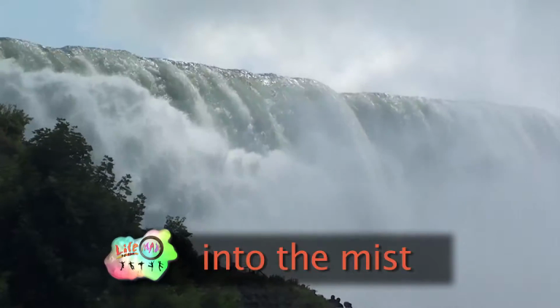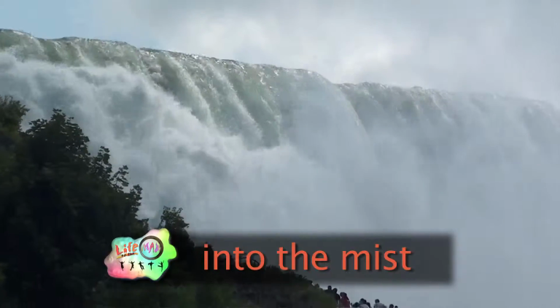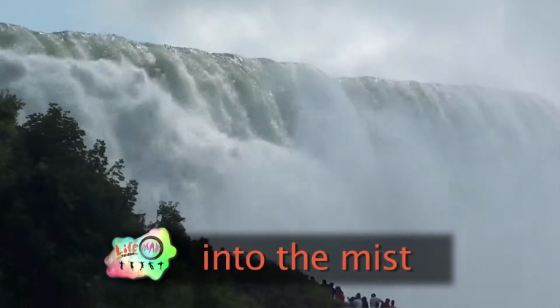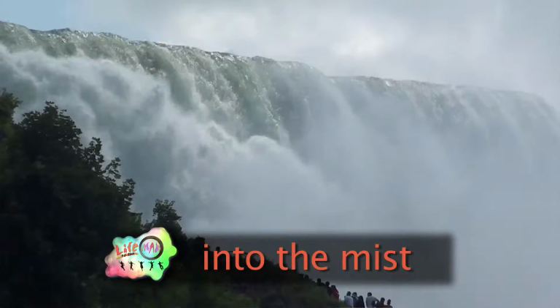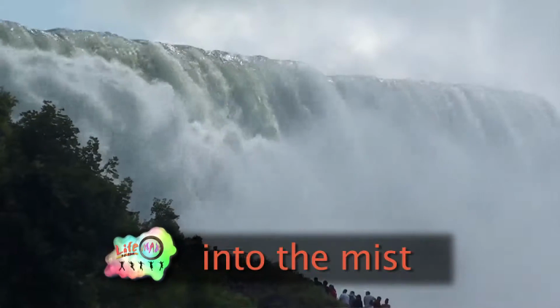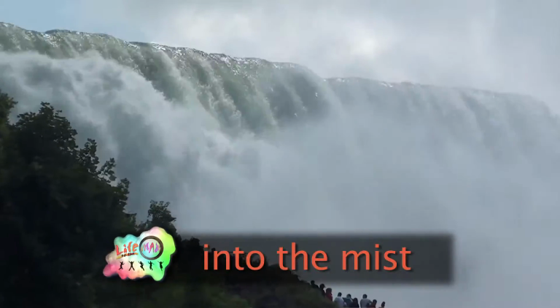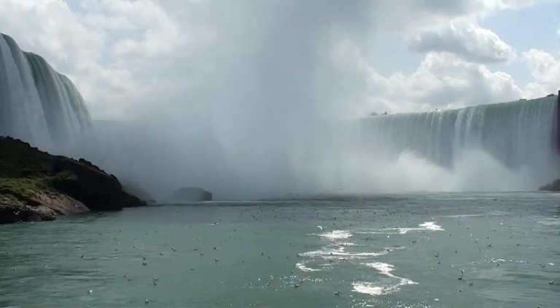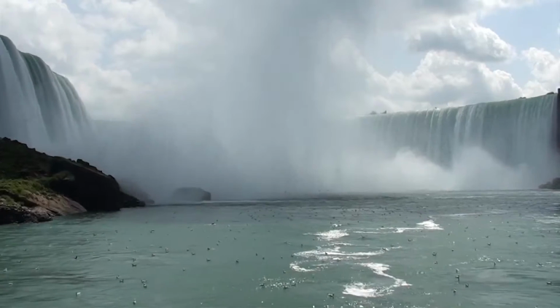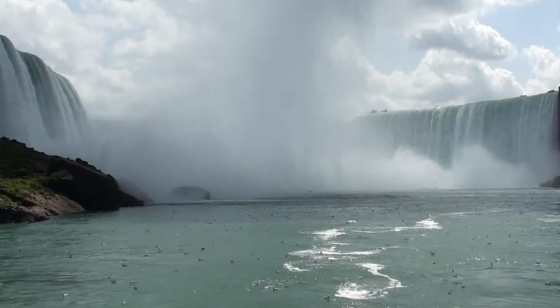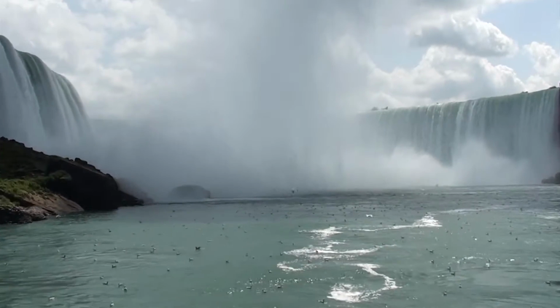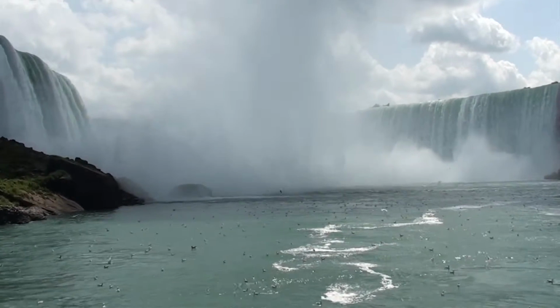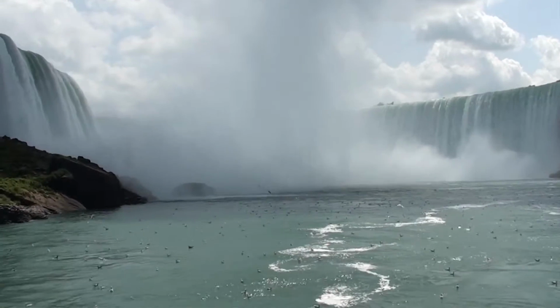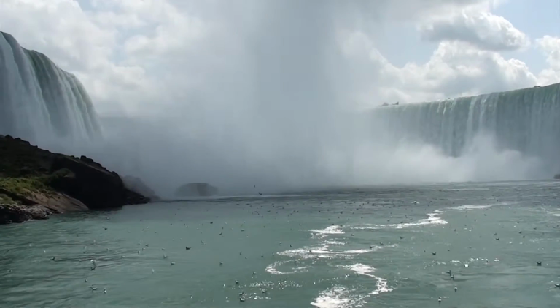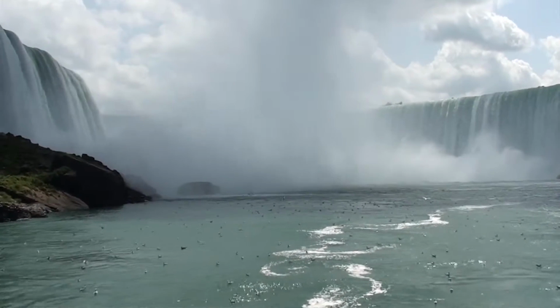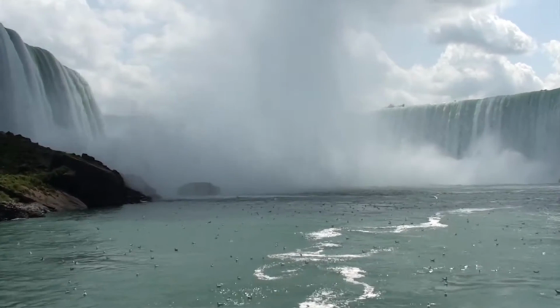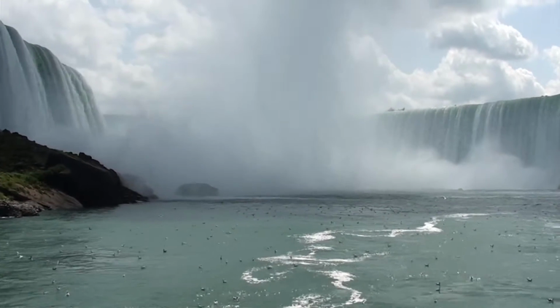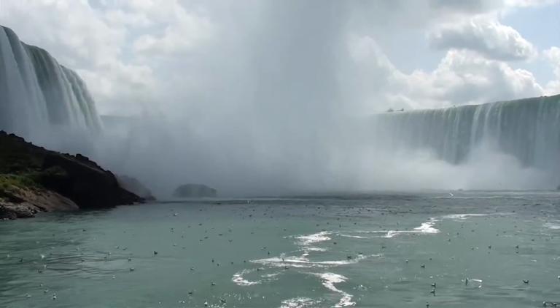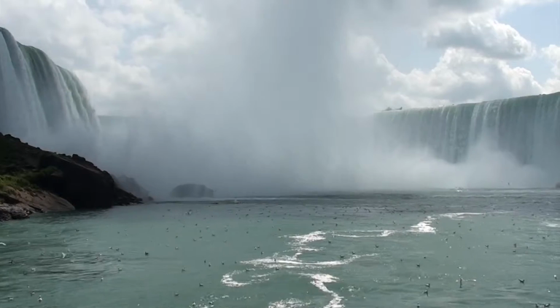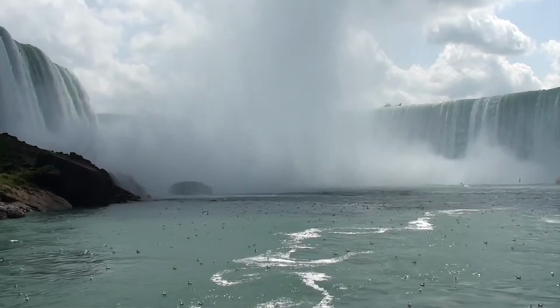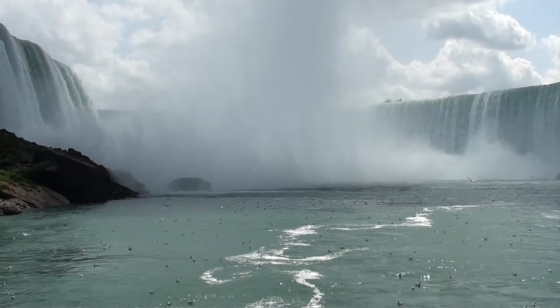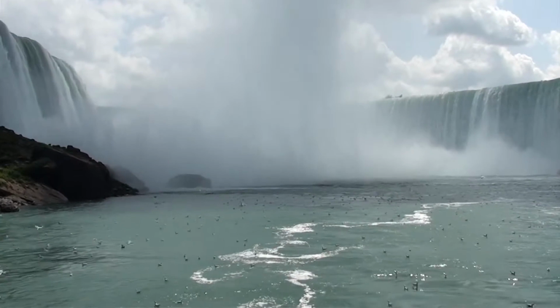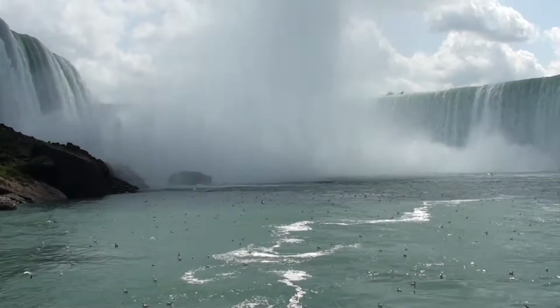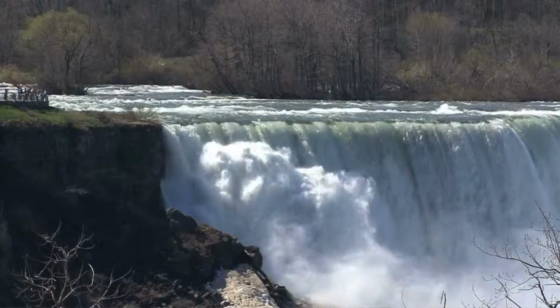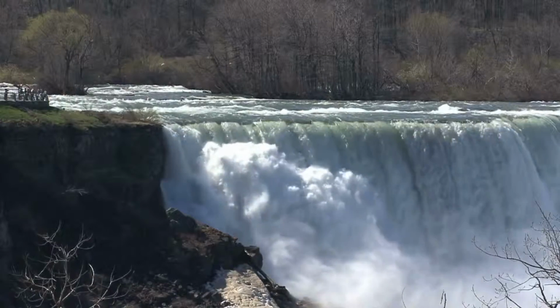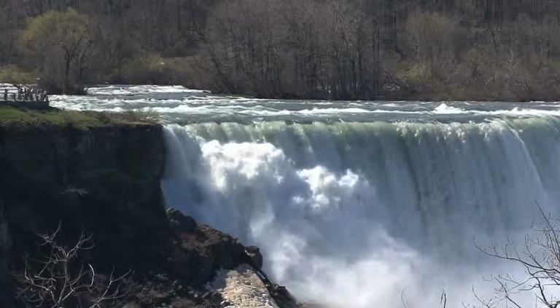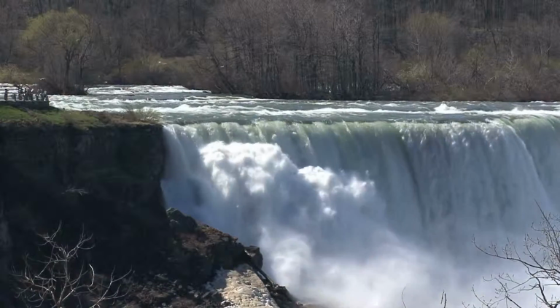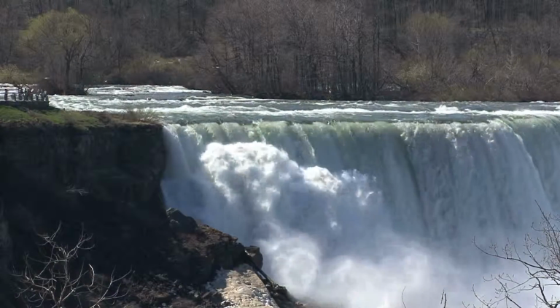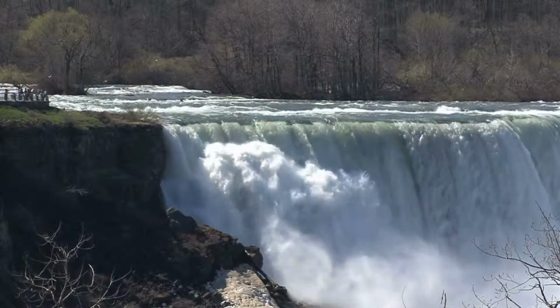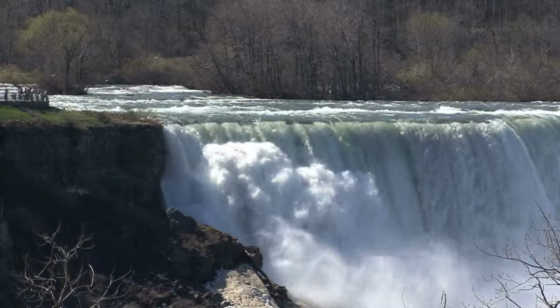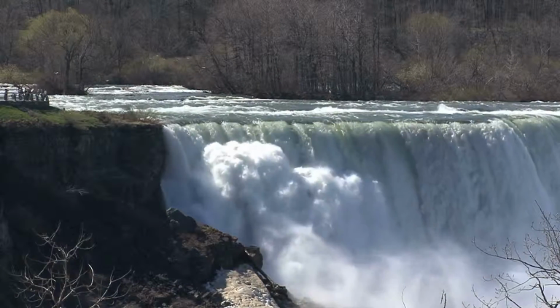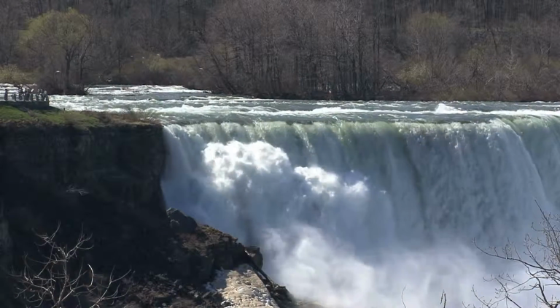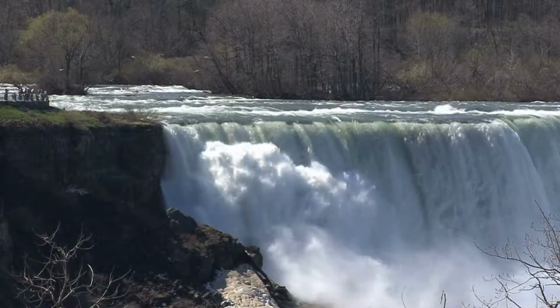Today, our Live to the Max cameras take us to the border of Ontario, Canada, and New York, arguably the most famous waterfalls in the world.